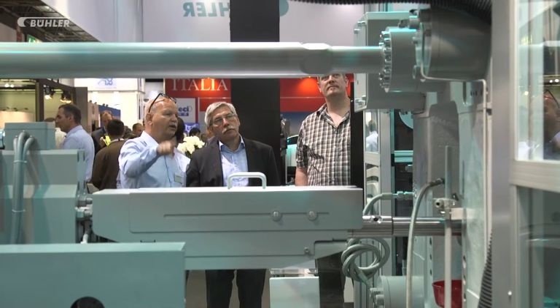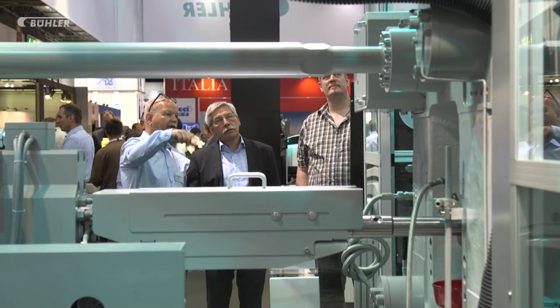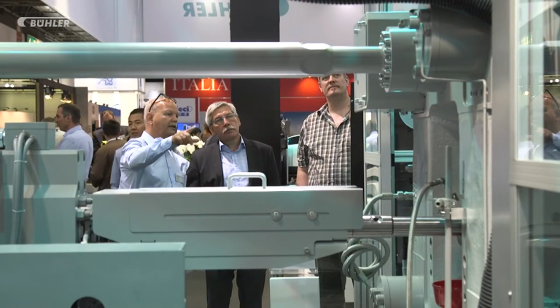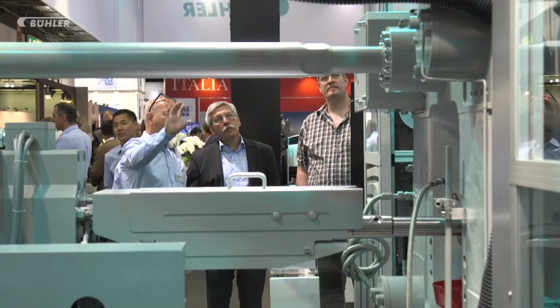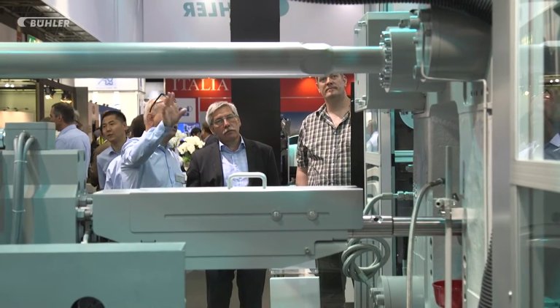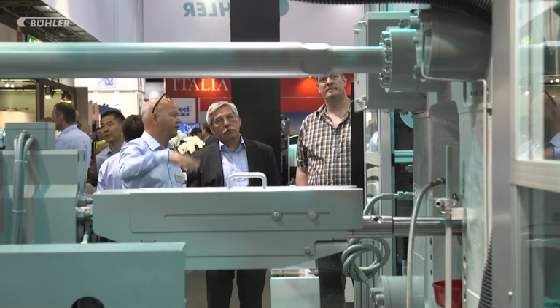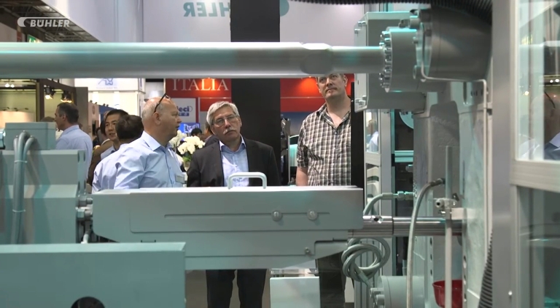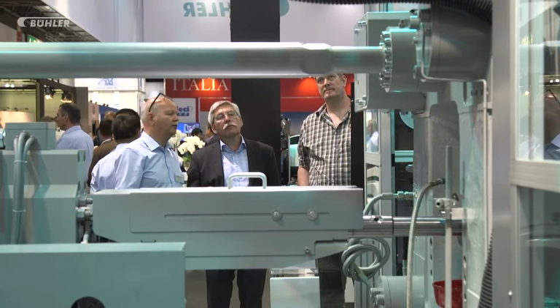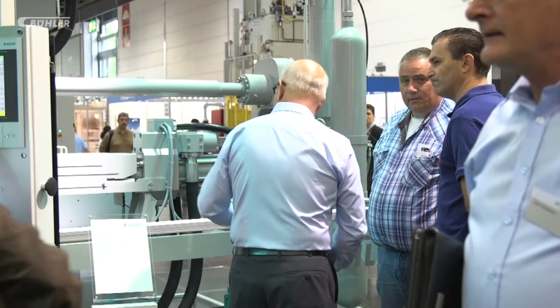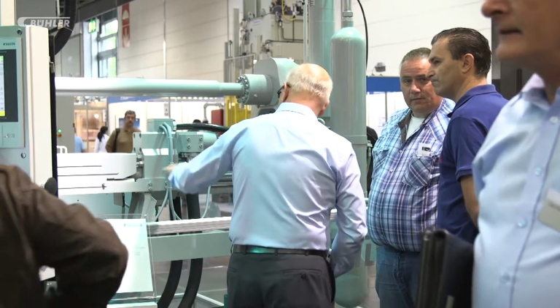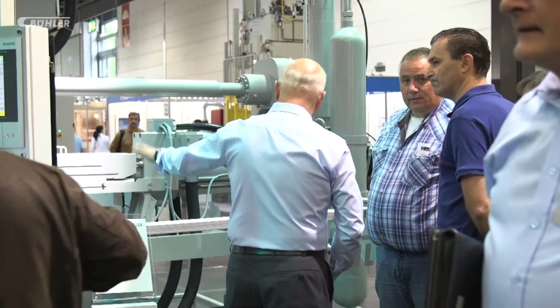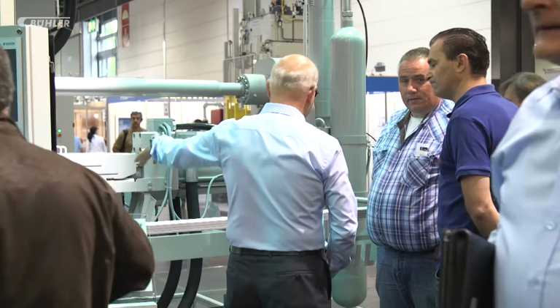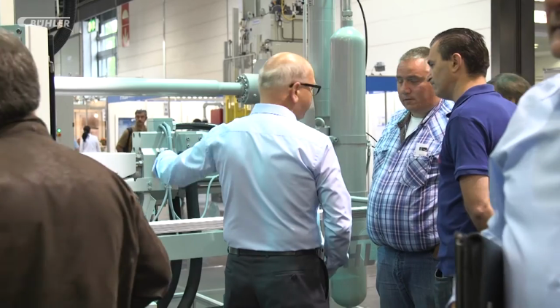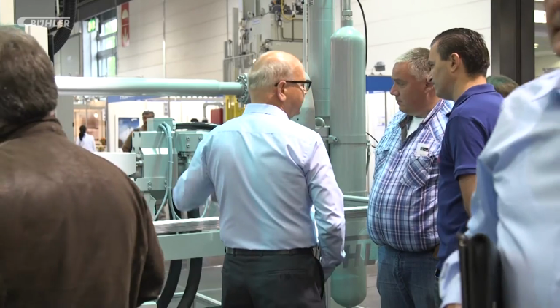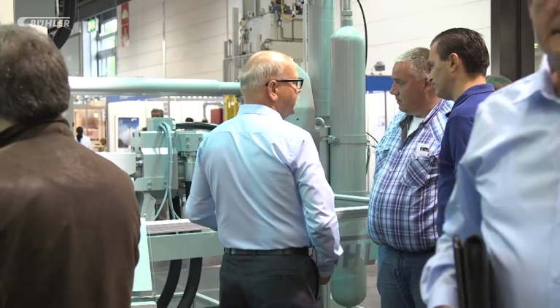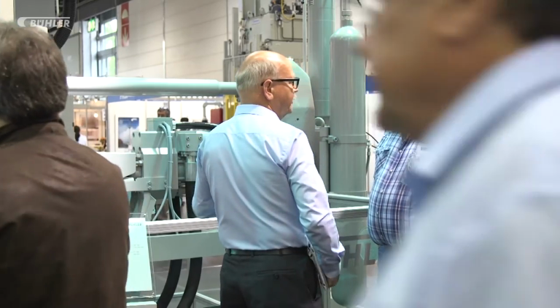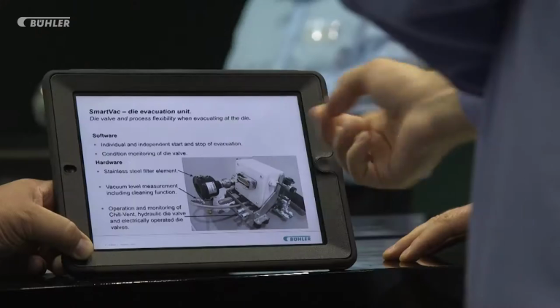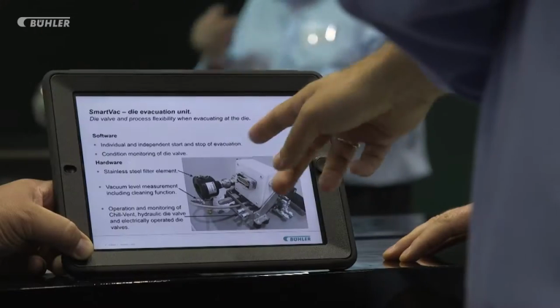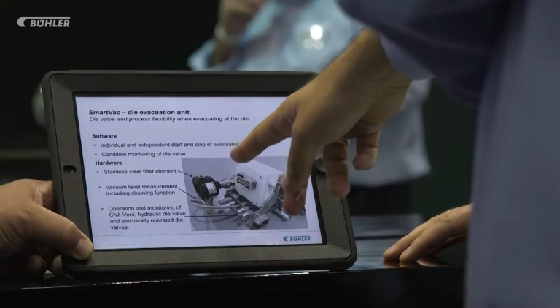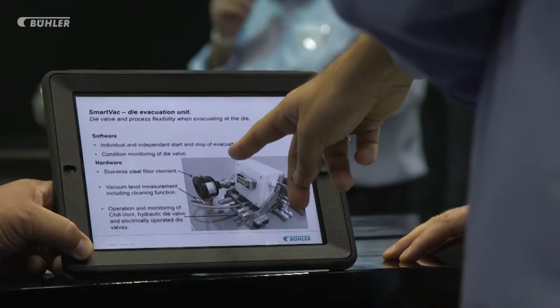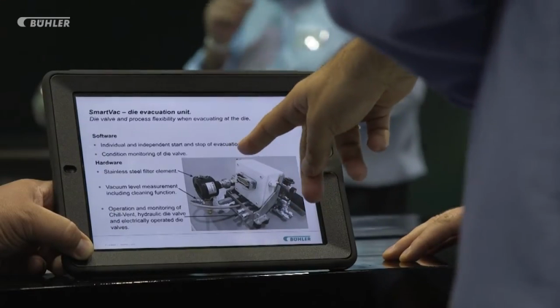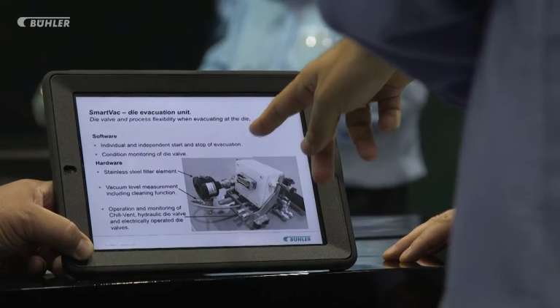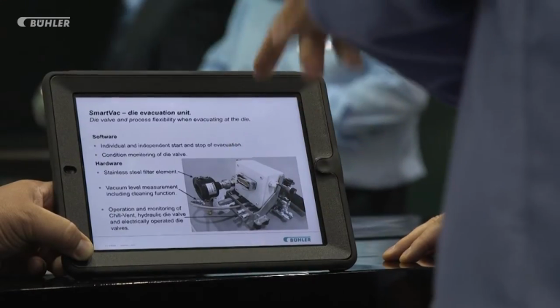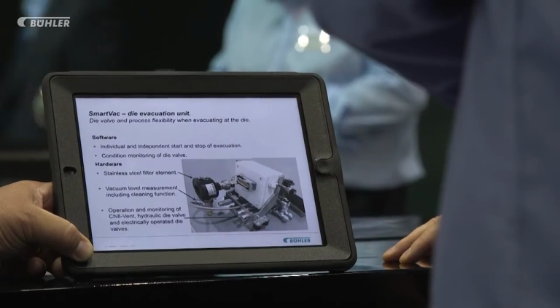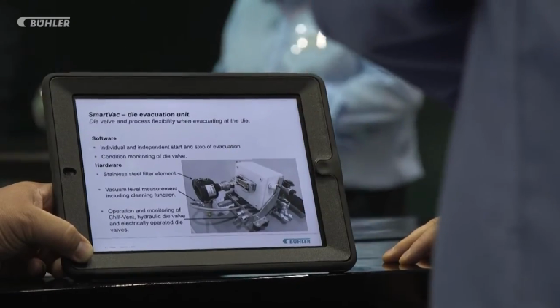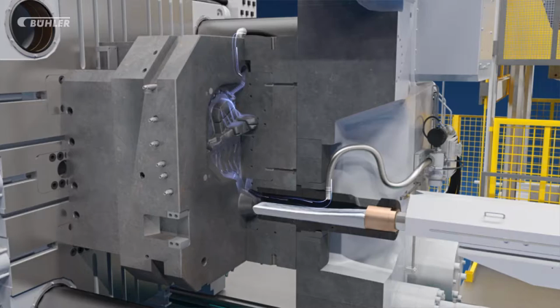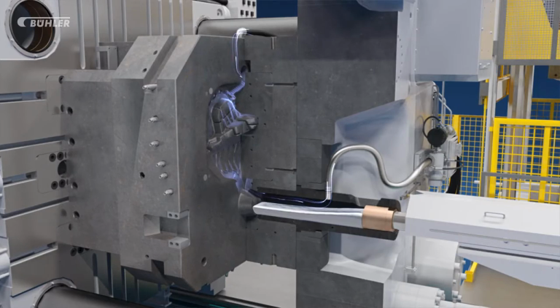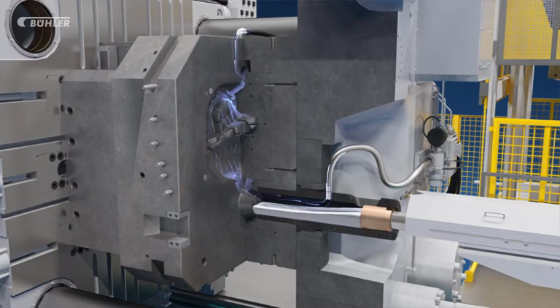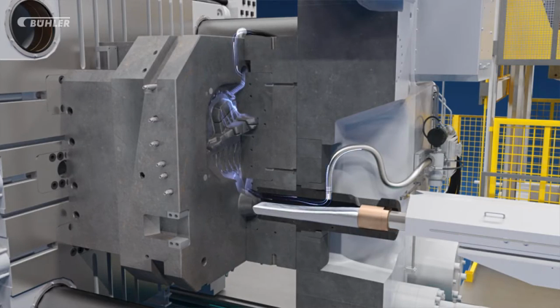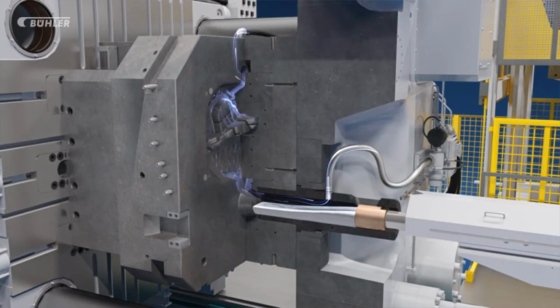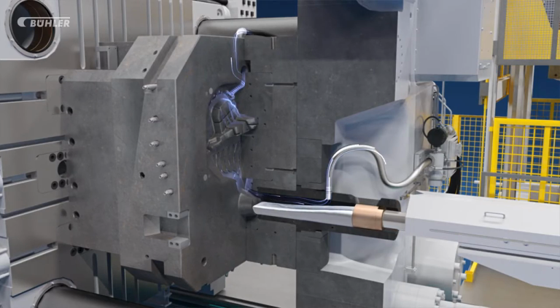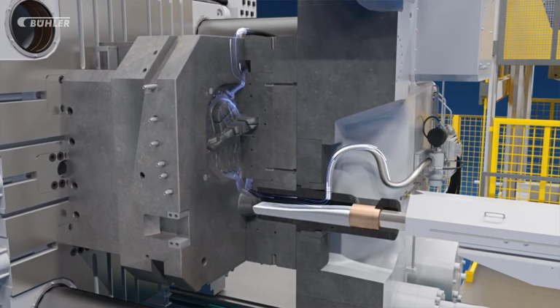Another innovation Buehler has been working on is not immediately visible. For the first time in the industry, the vacuum system has been fully integrated into the die casting machine.